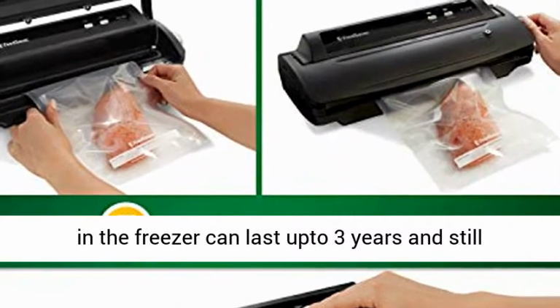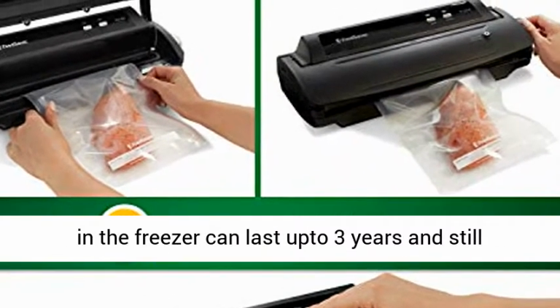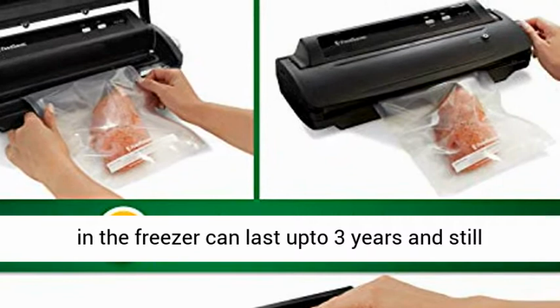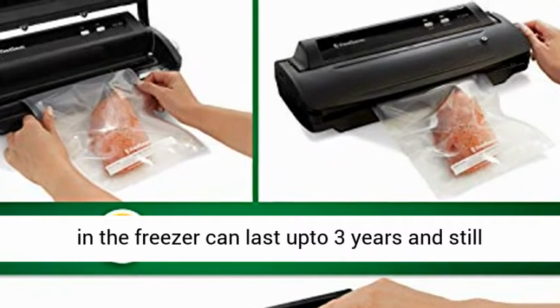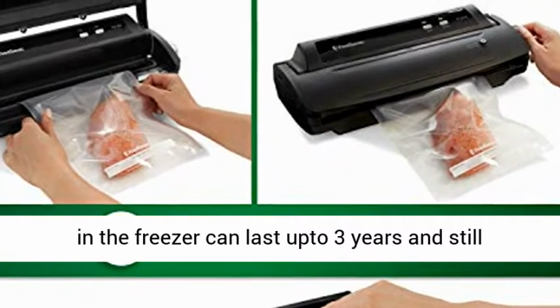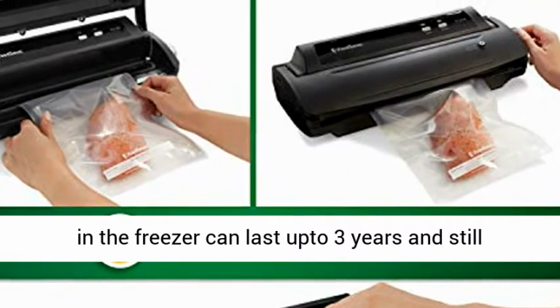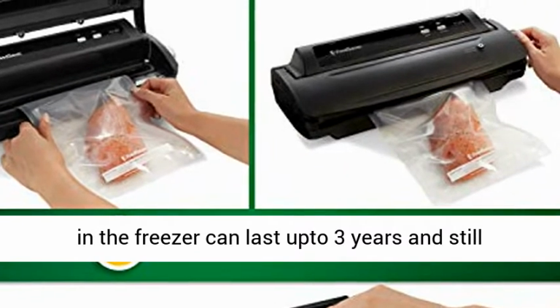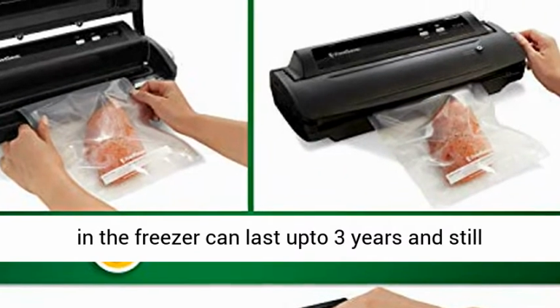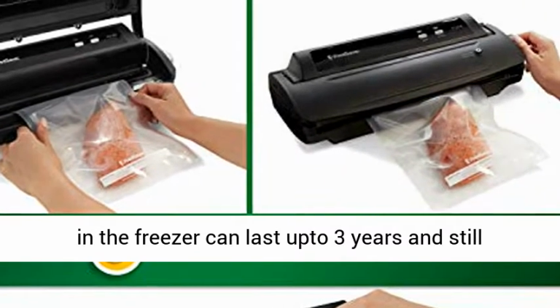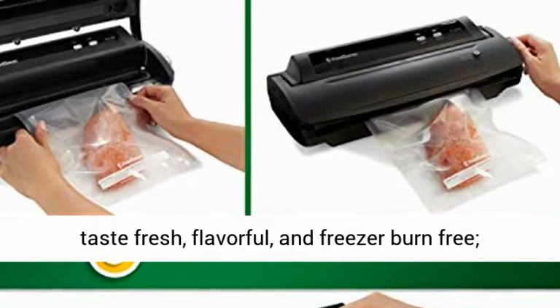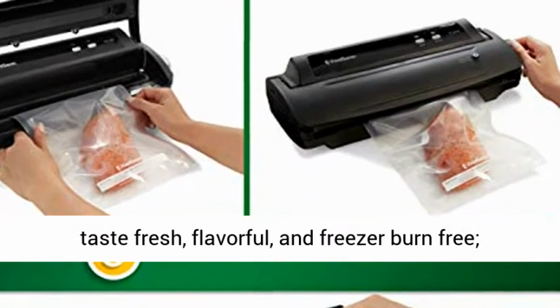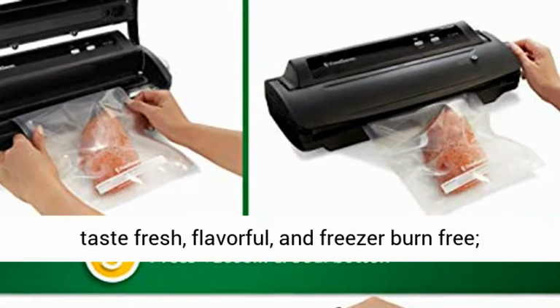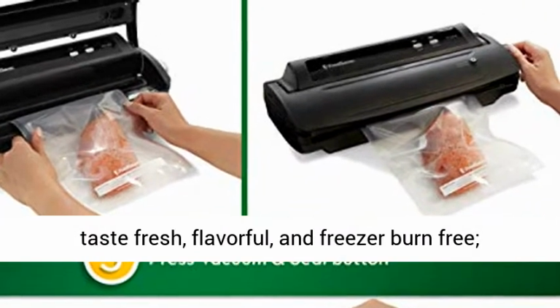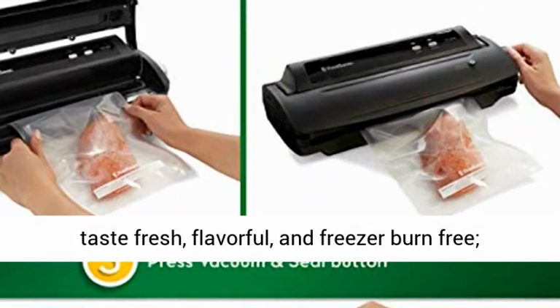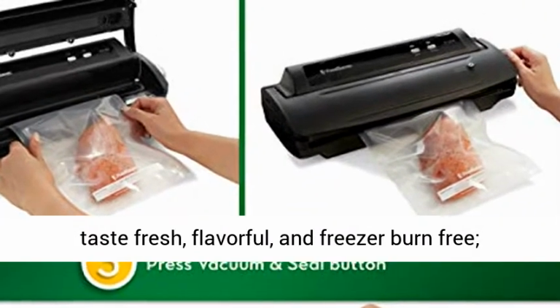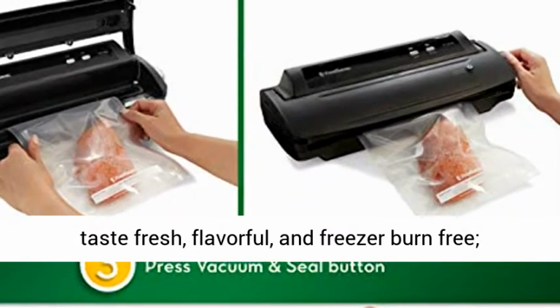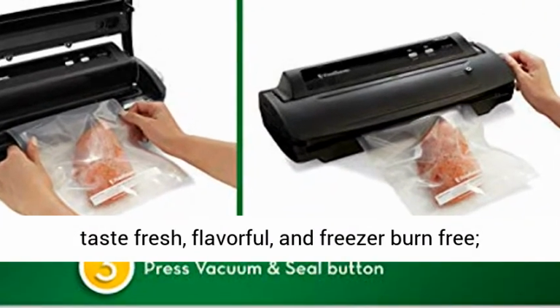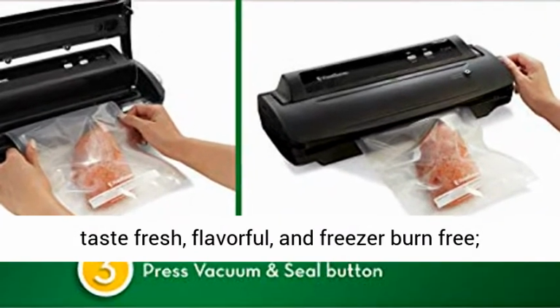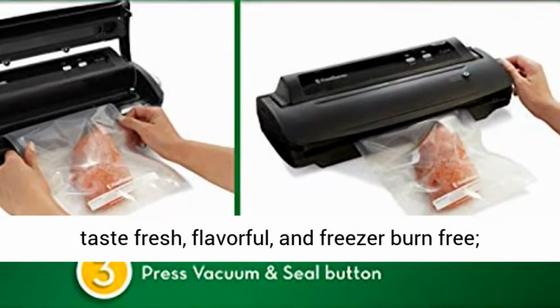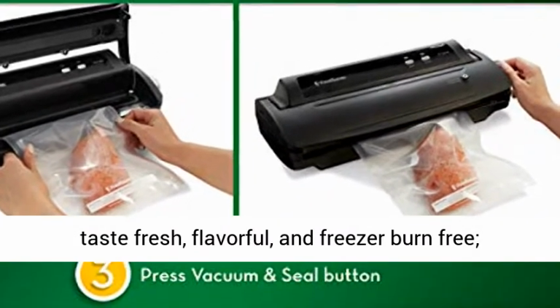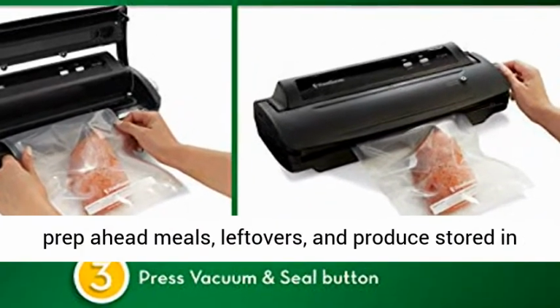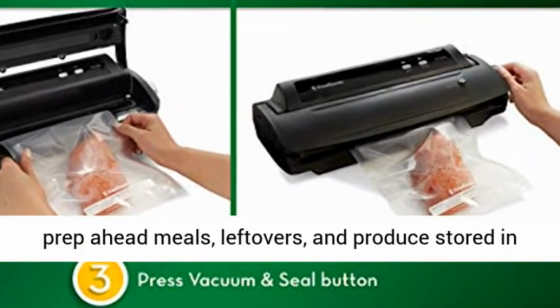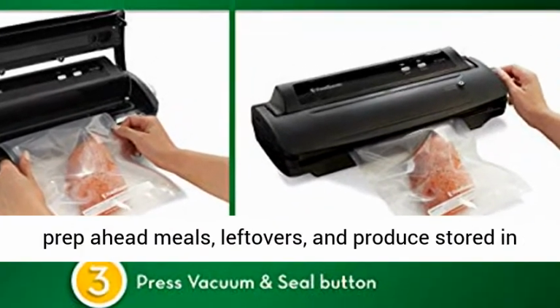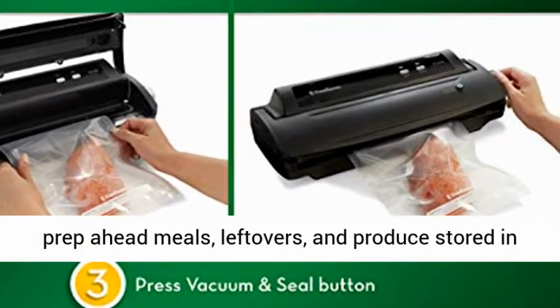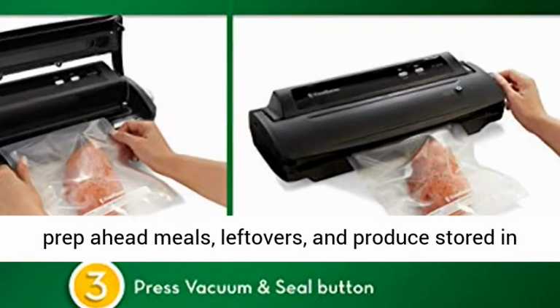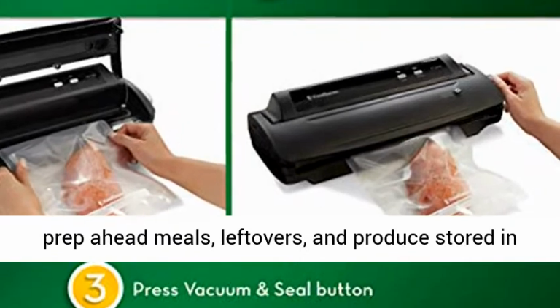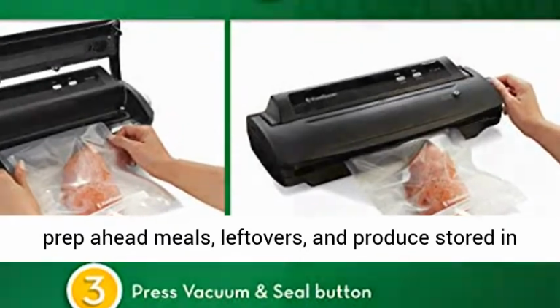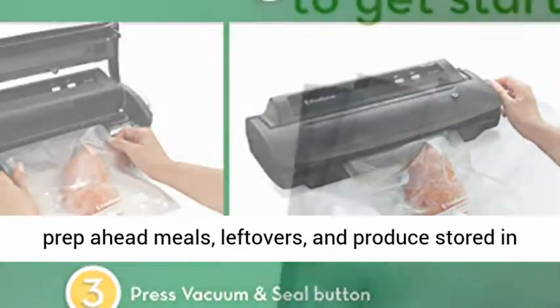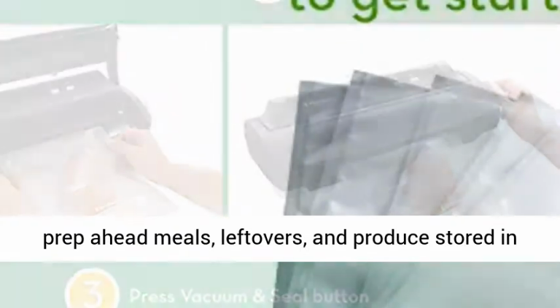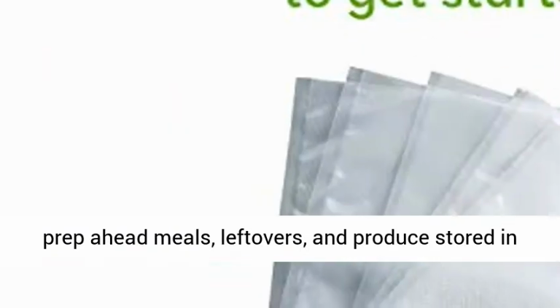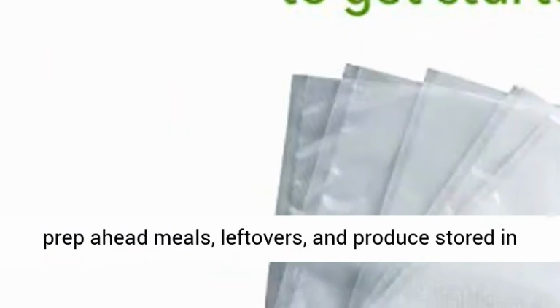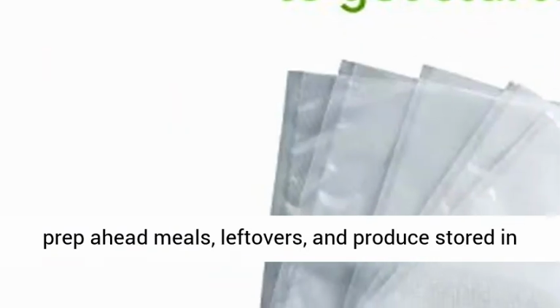Meat preserved with the FoodSaver system in the freezer can last up to three years and still taste fresh, flavorful, and freezer burn free.